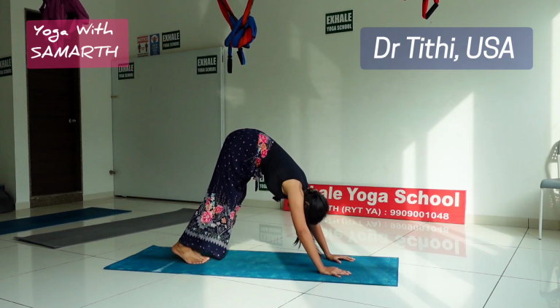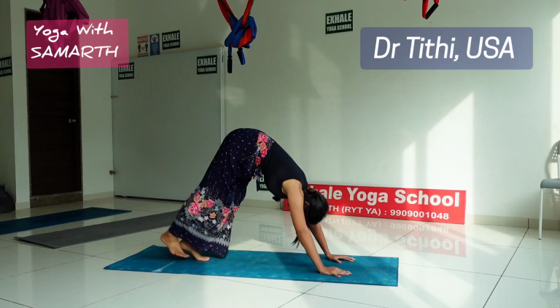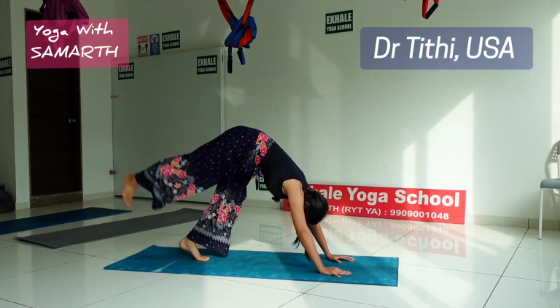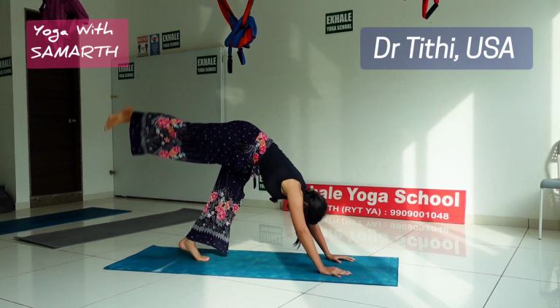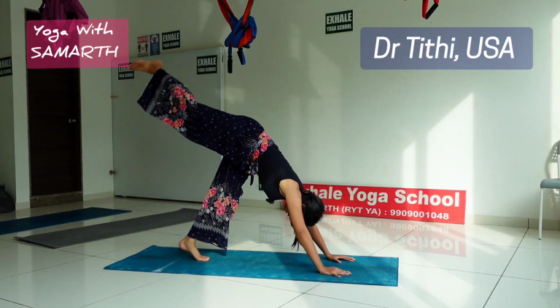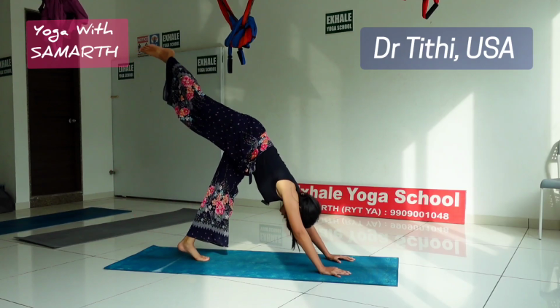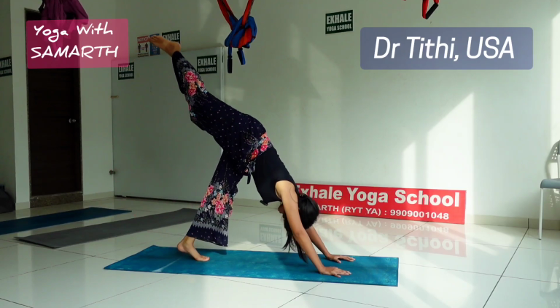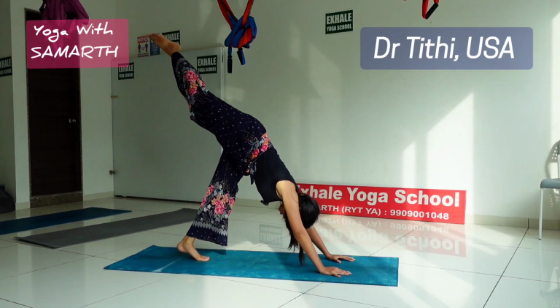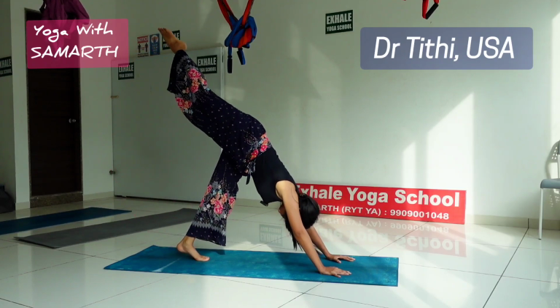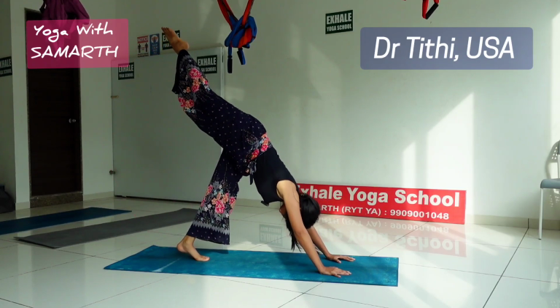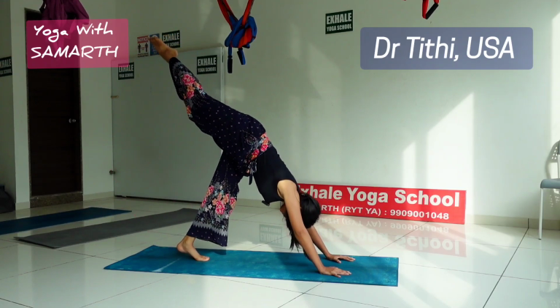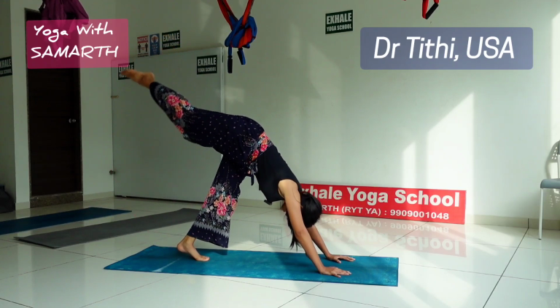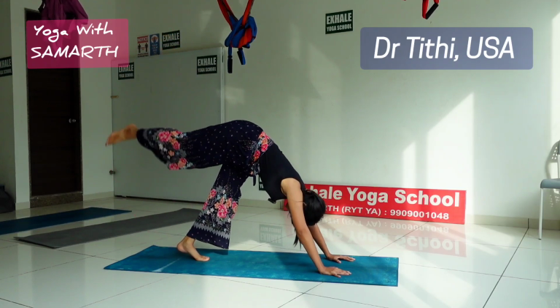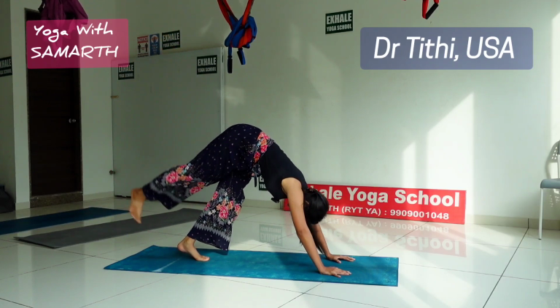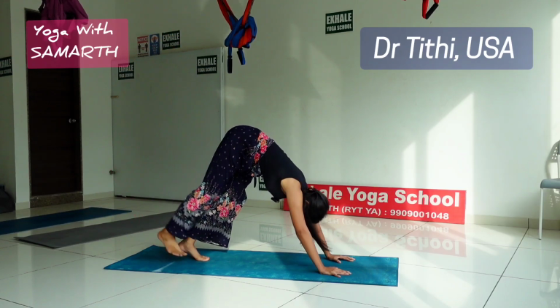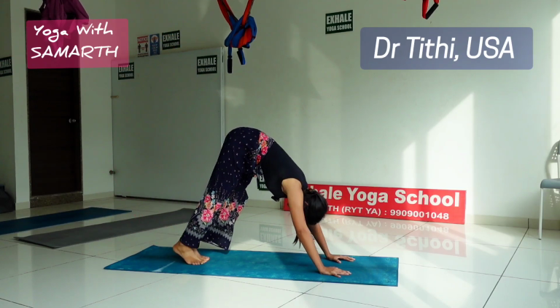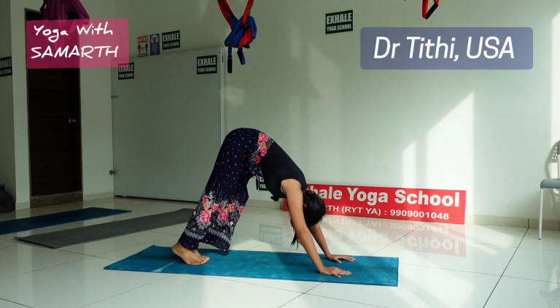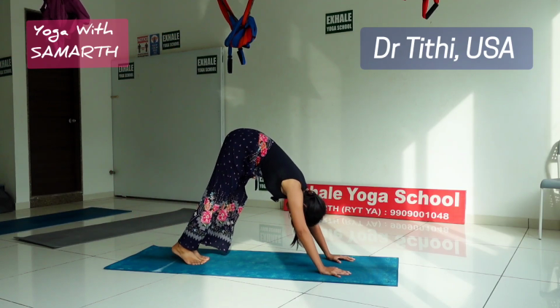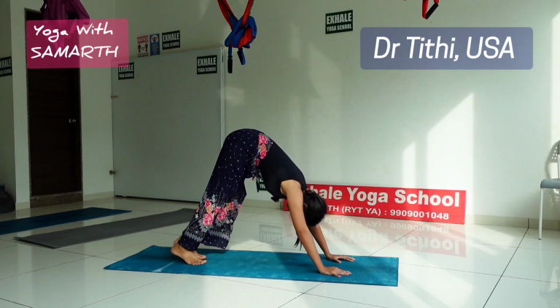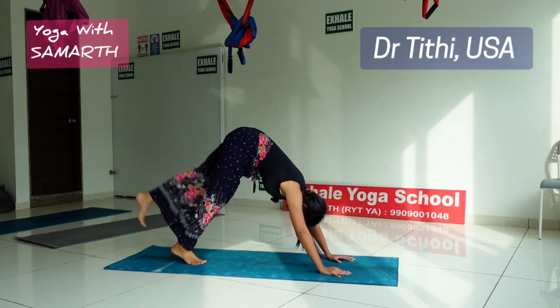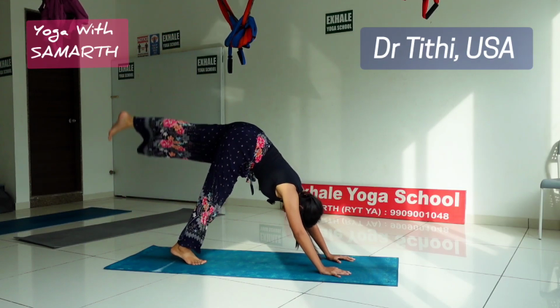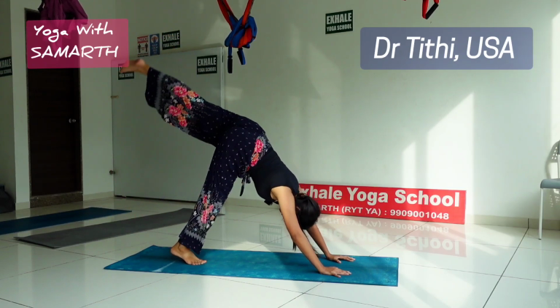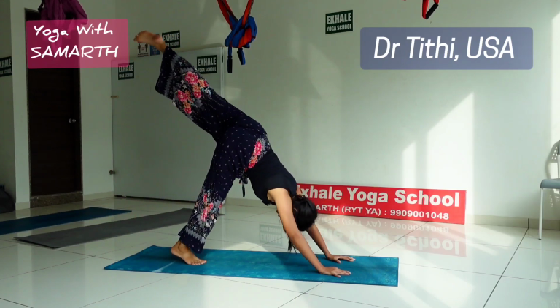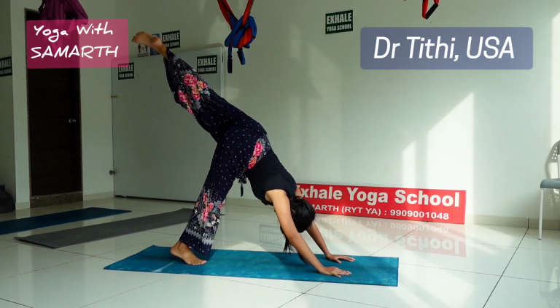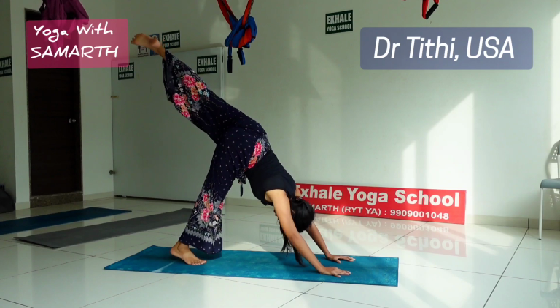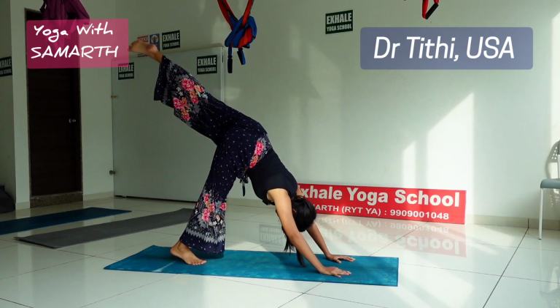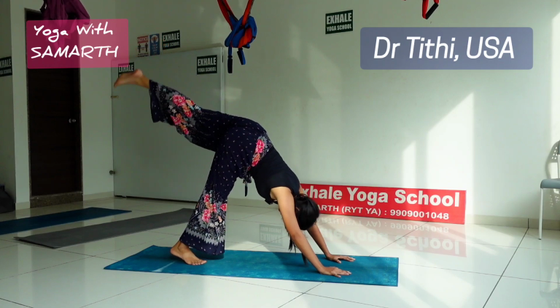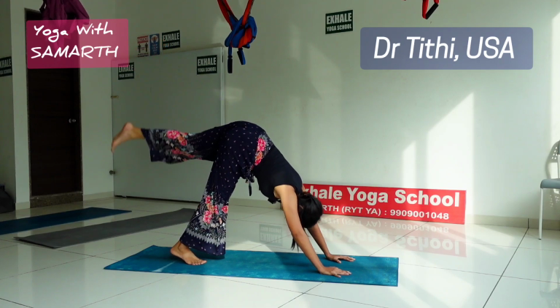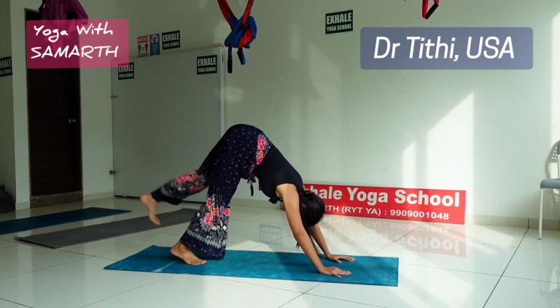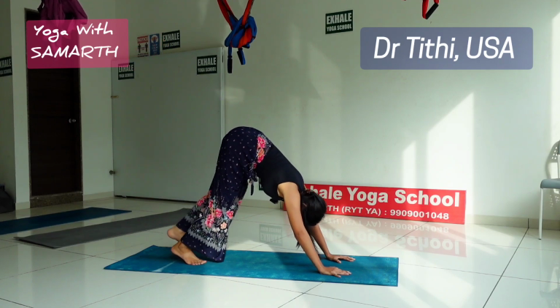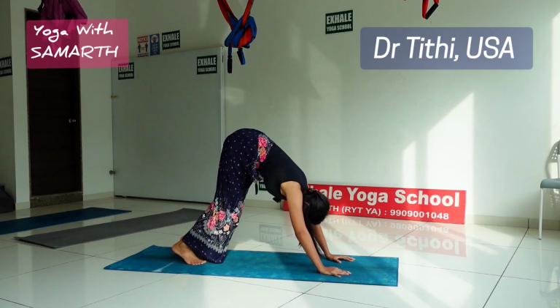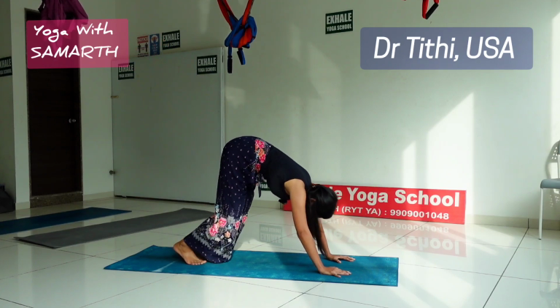Inhale, raise your leg up; exhale to the triangle. Inhale, raise your leg up; exhale down.